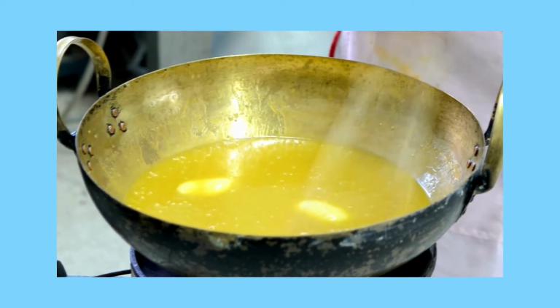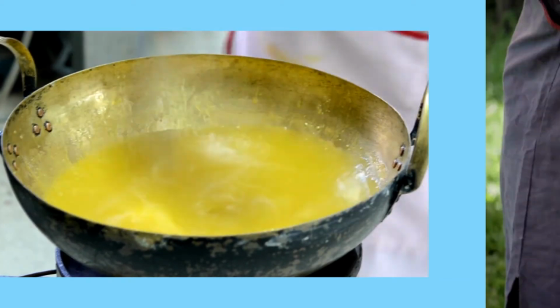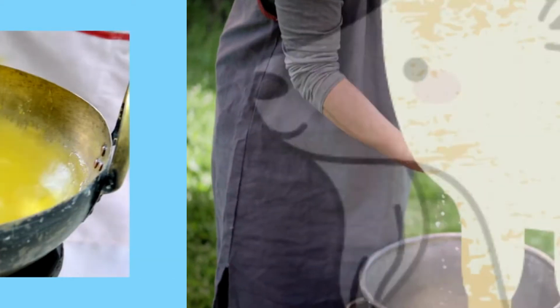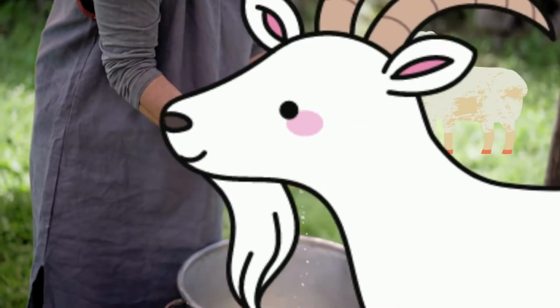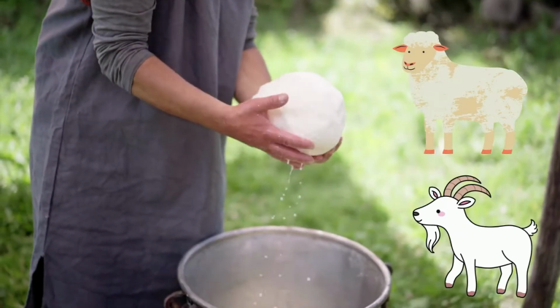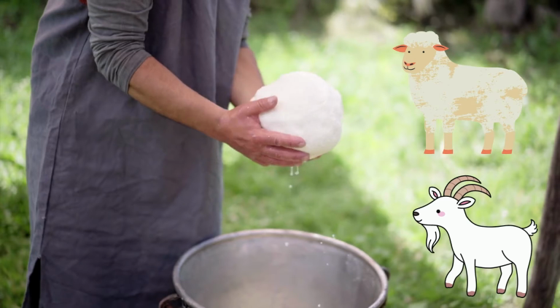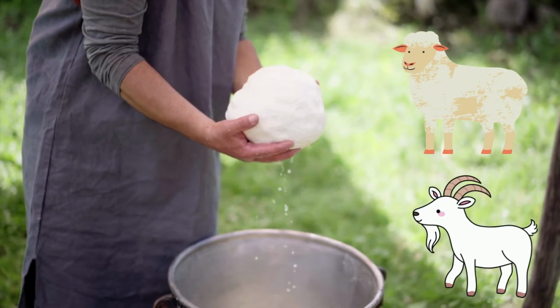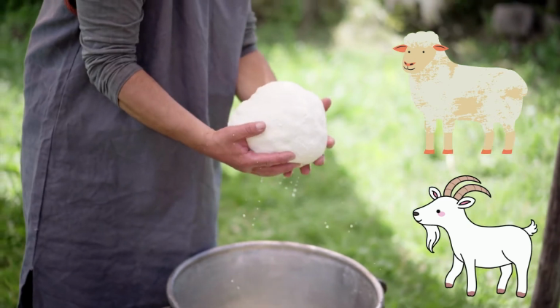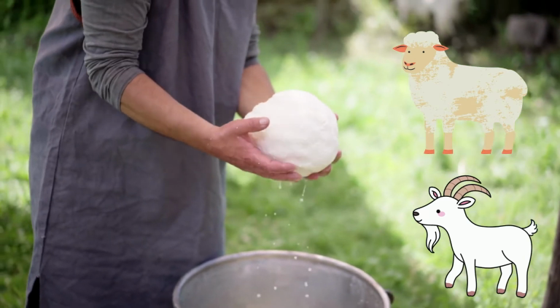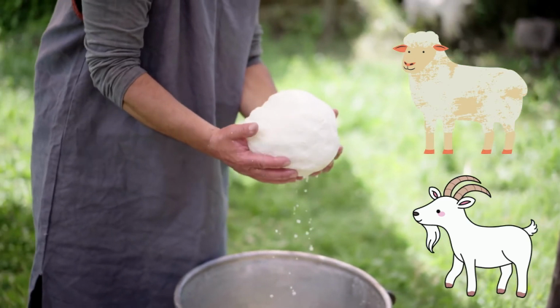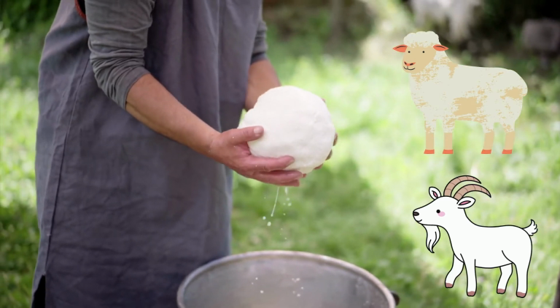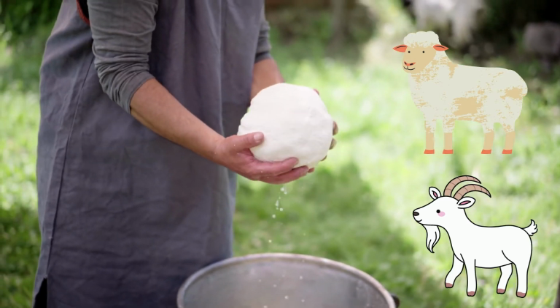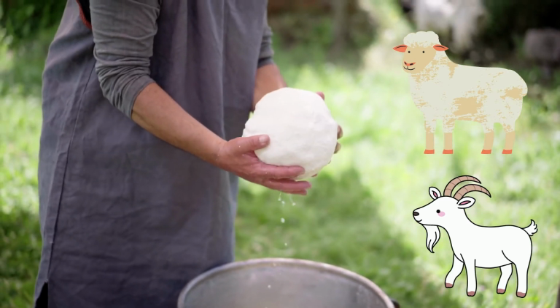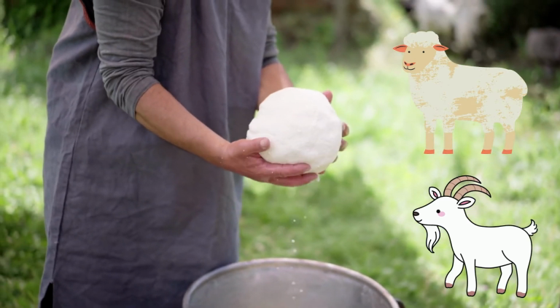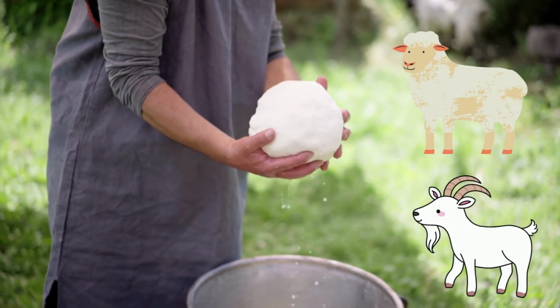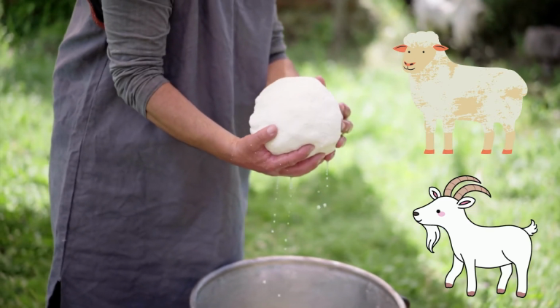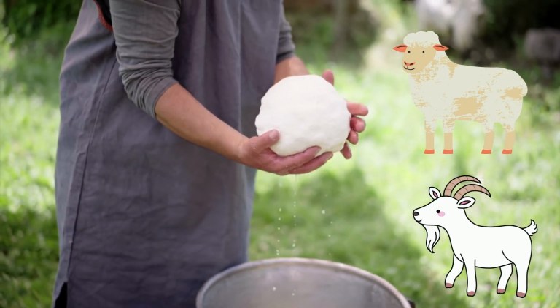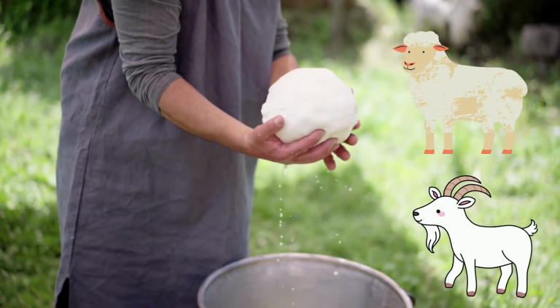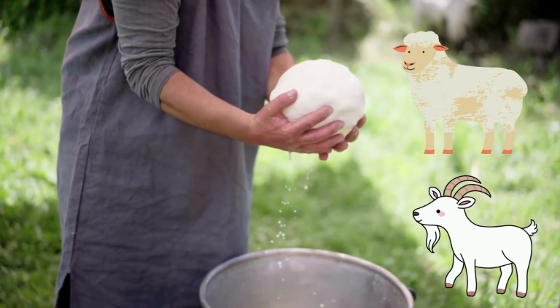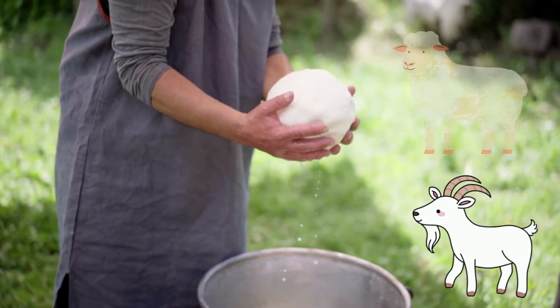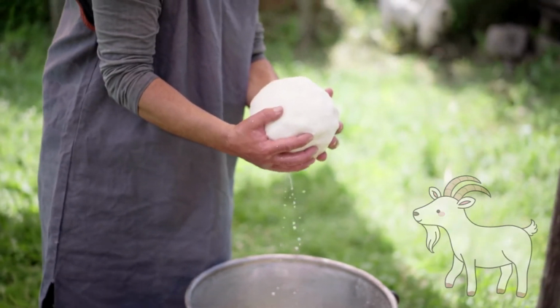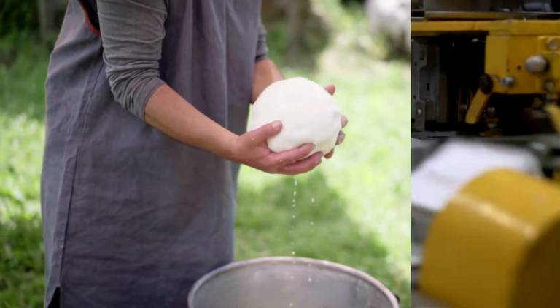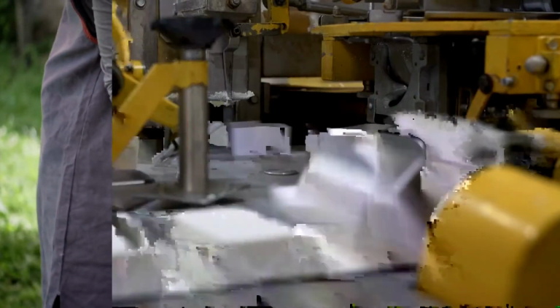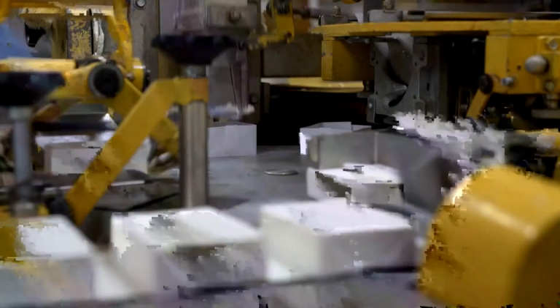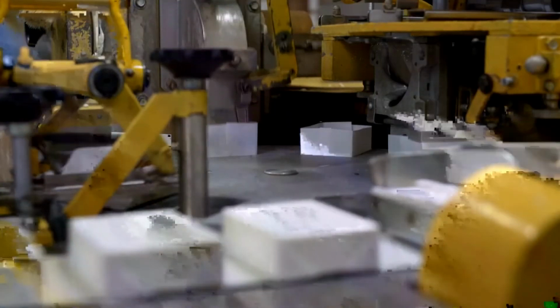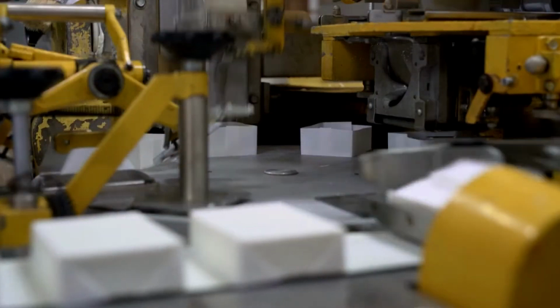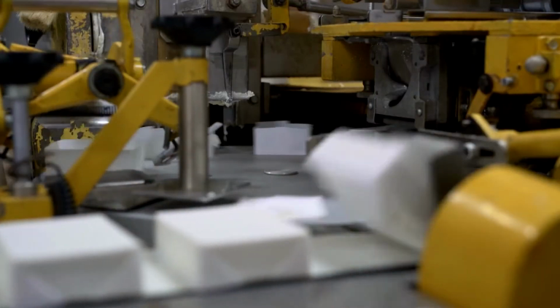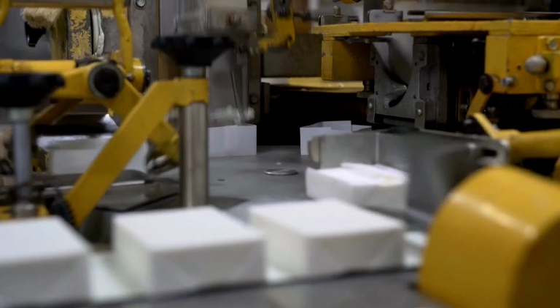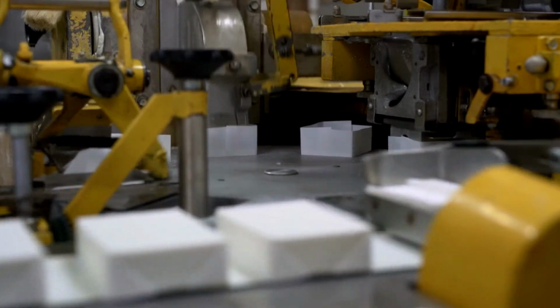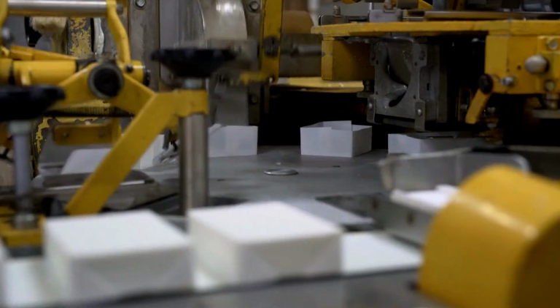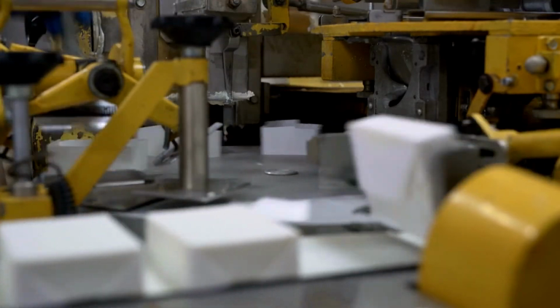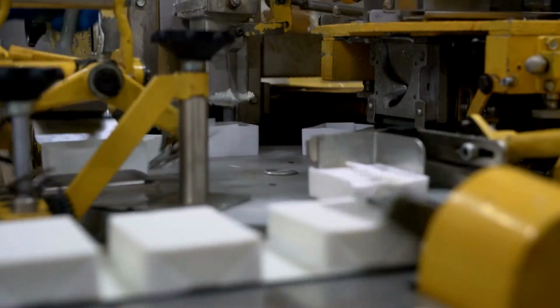Interestingly, other animals don't store beta-carotene in the same way that cows do, so butter made from sheep's milk or goat's milk is white.